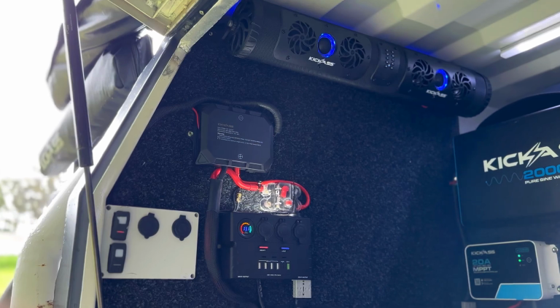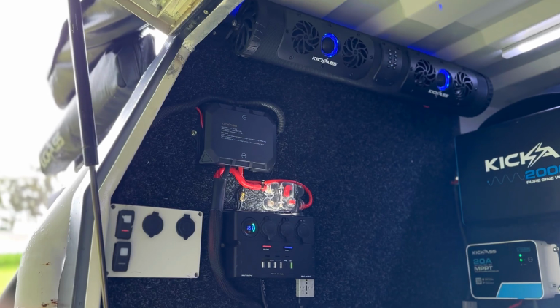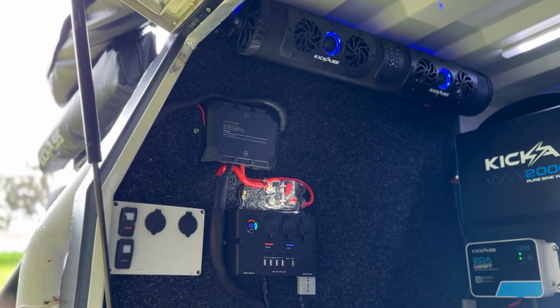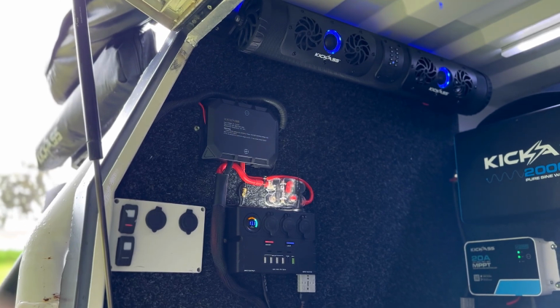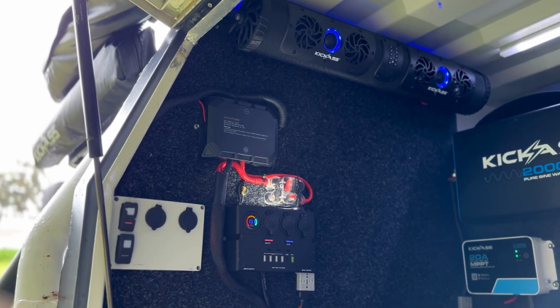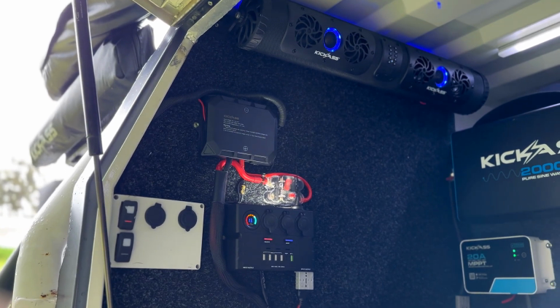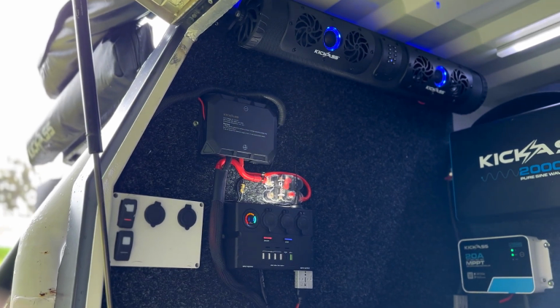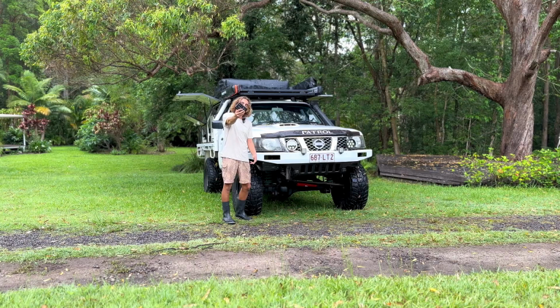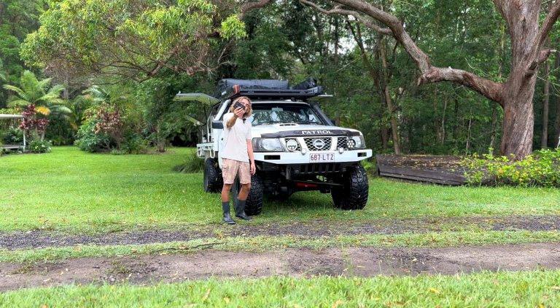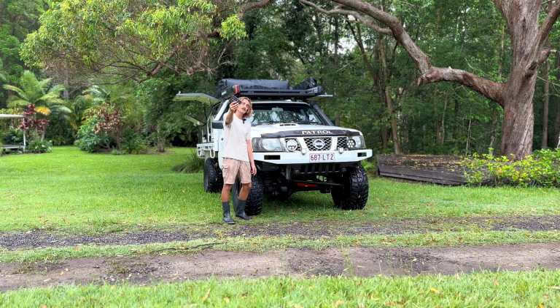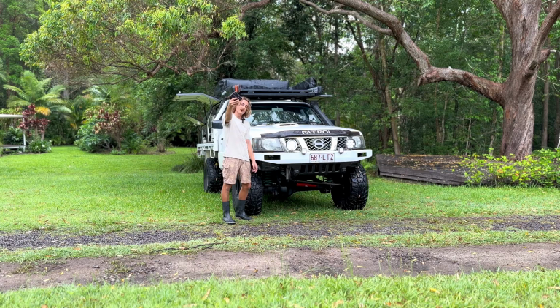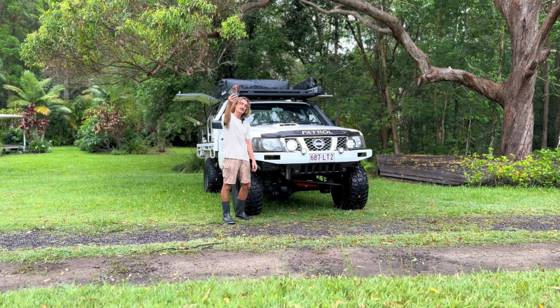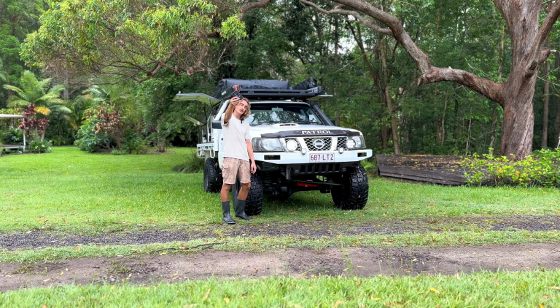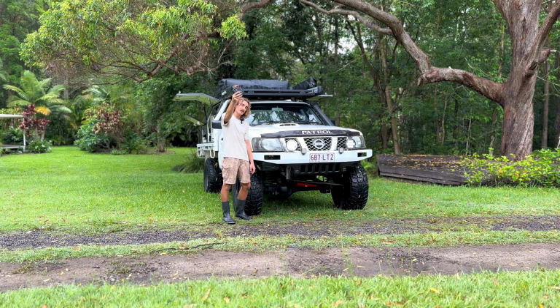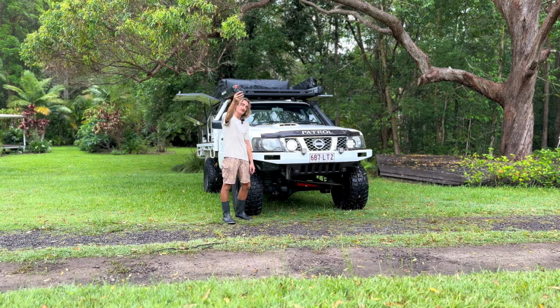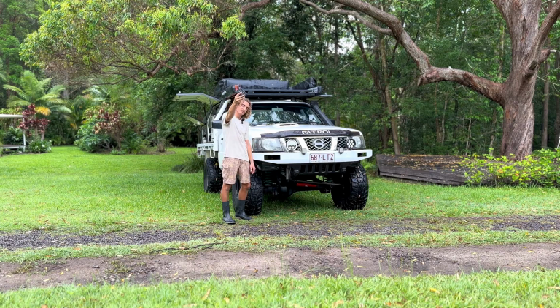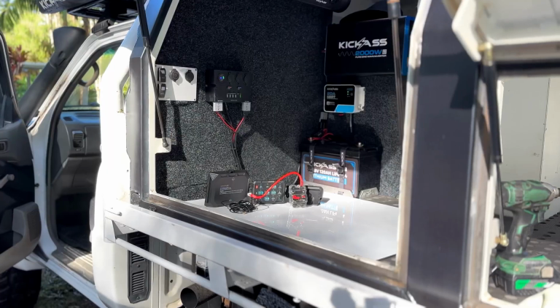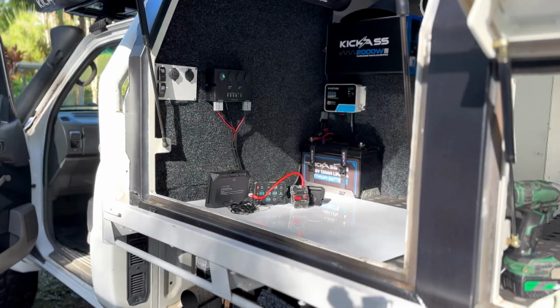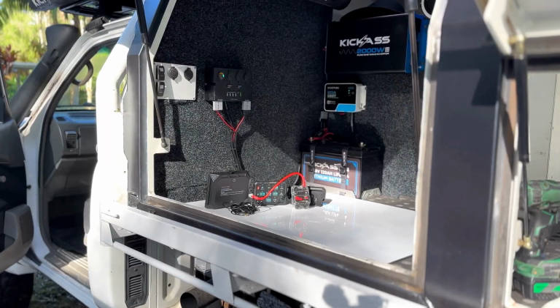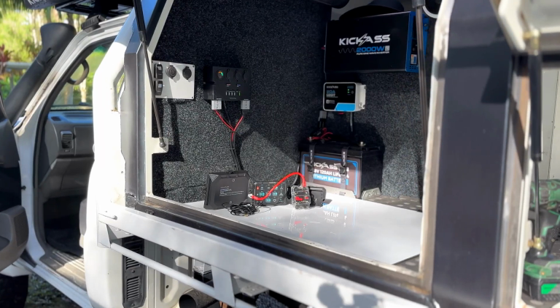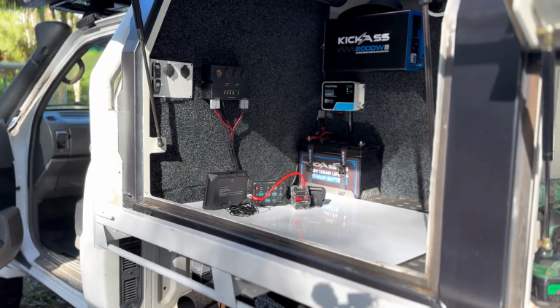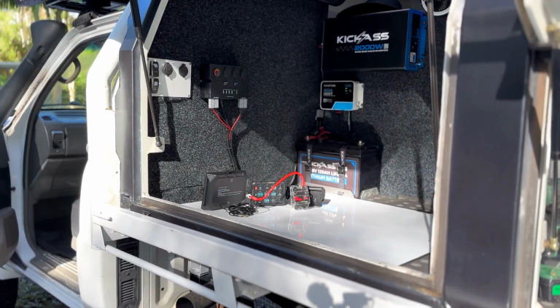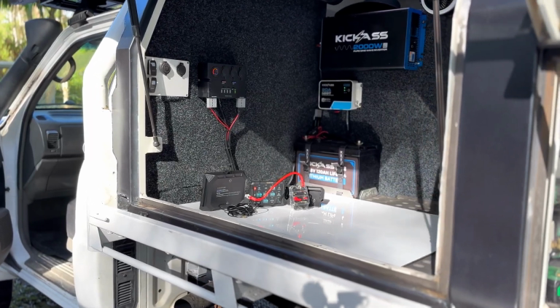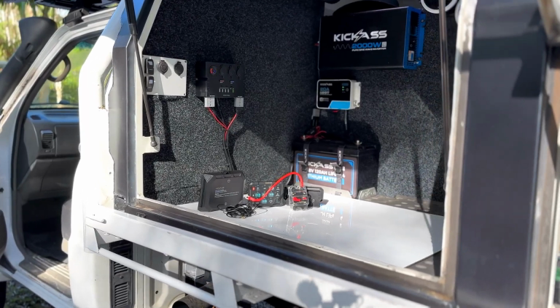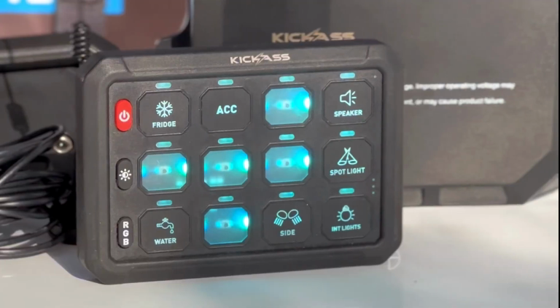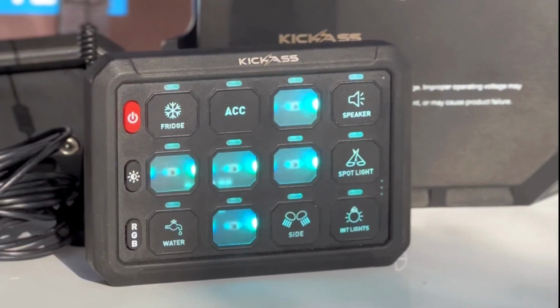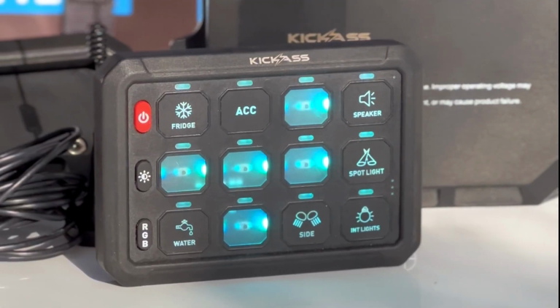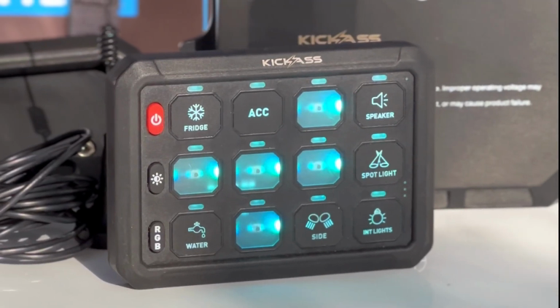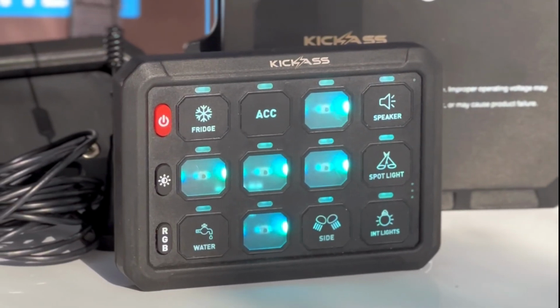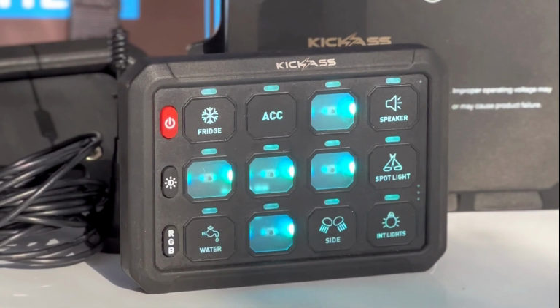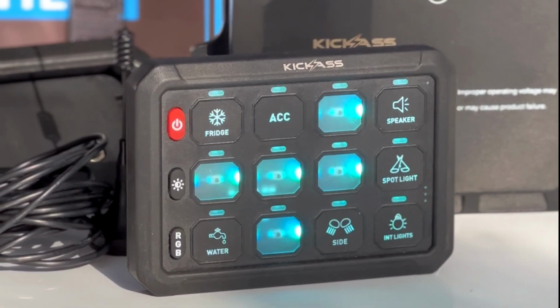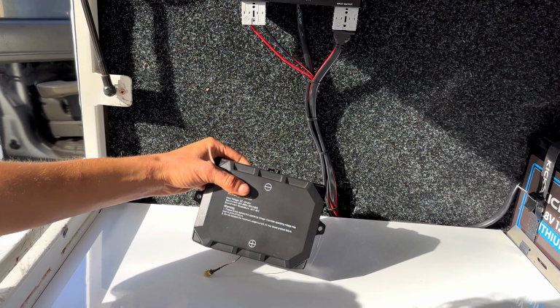This is a complete install guide for the Kick-Ass wireless switch panel. This nifty device lets you have complete wireless control over your setup.